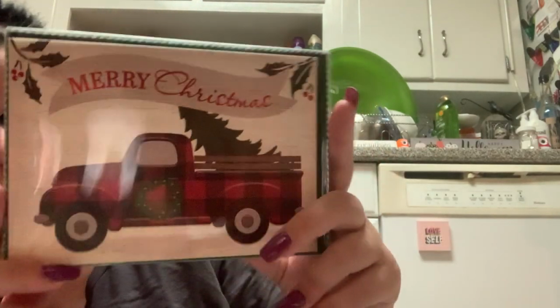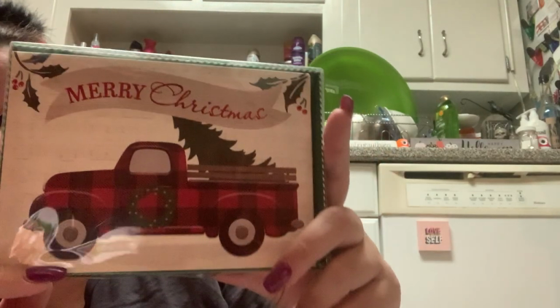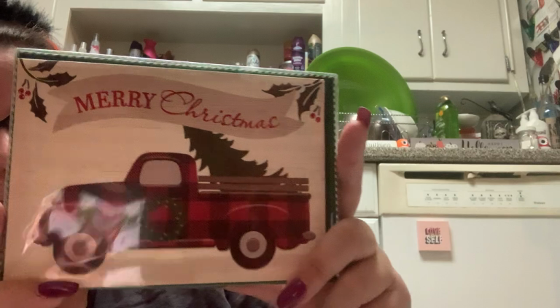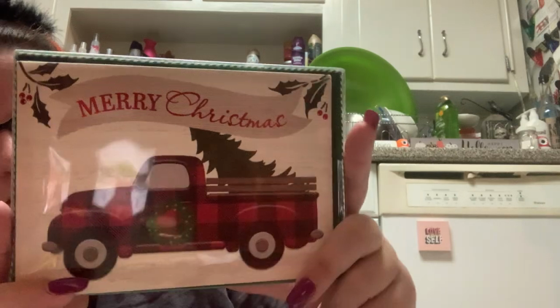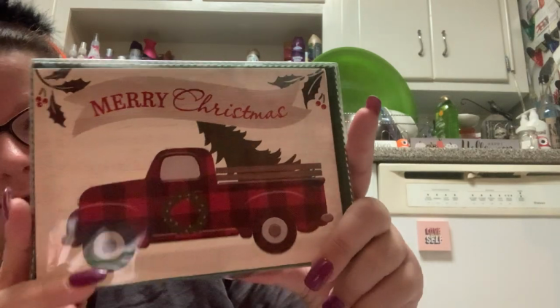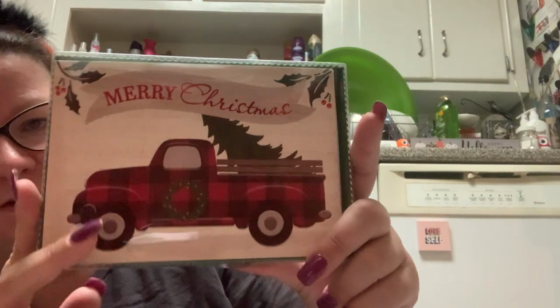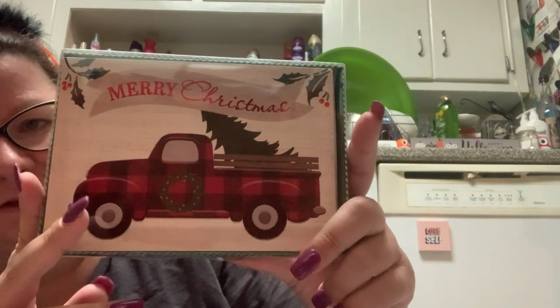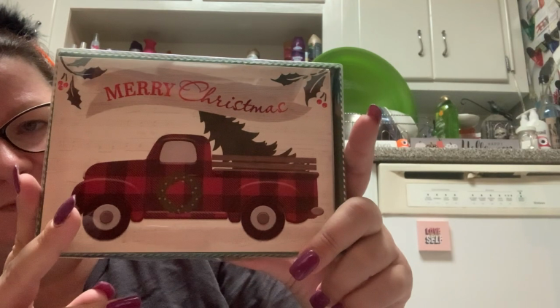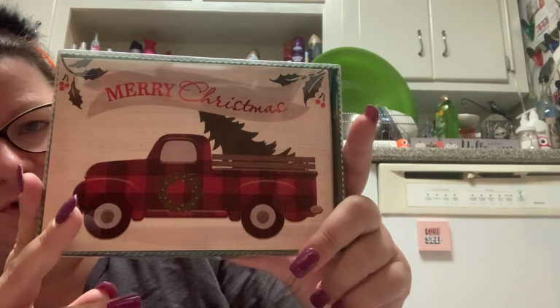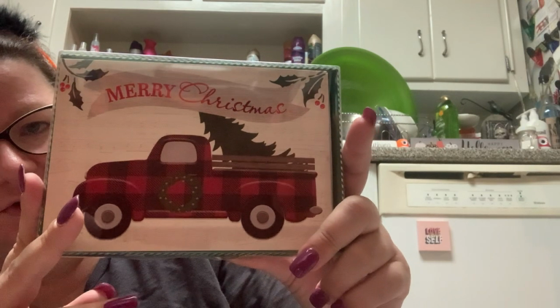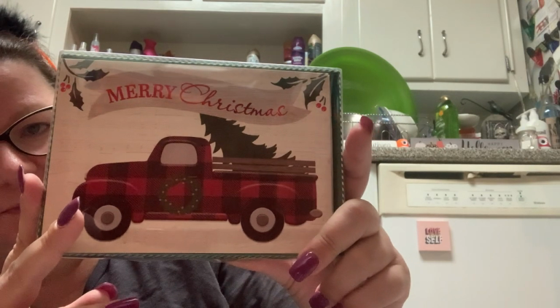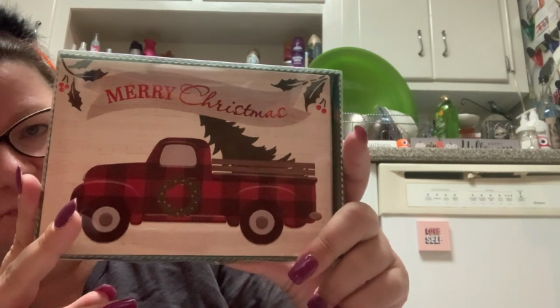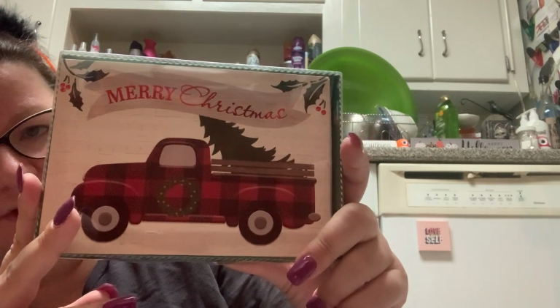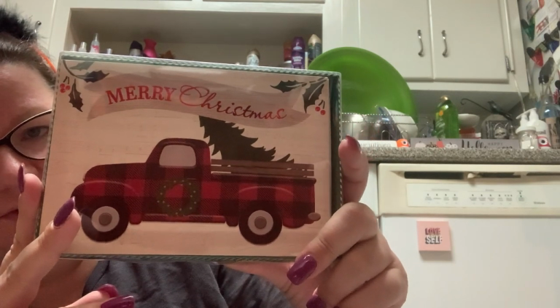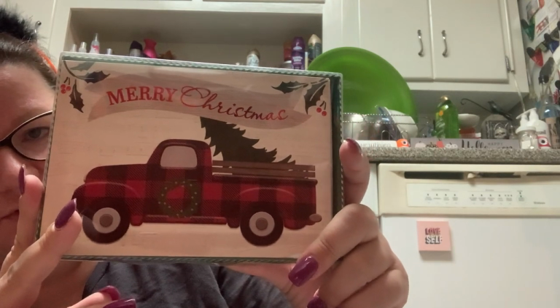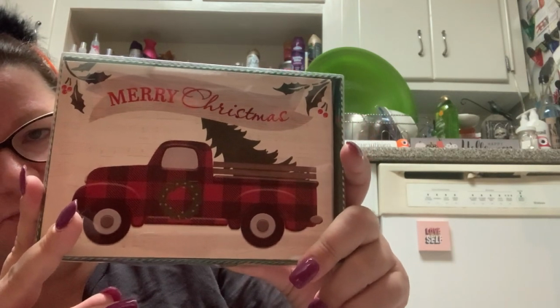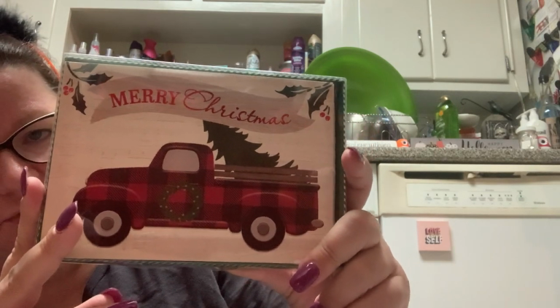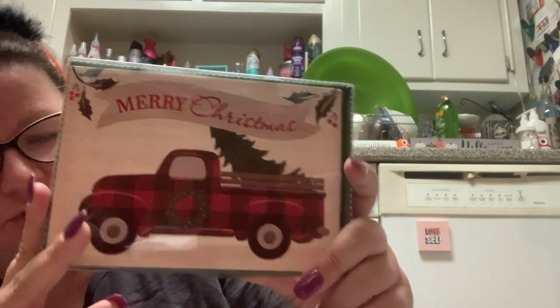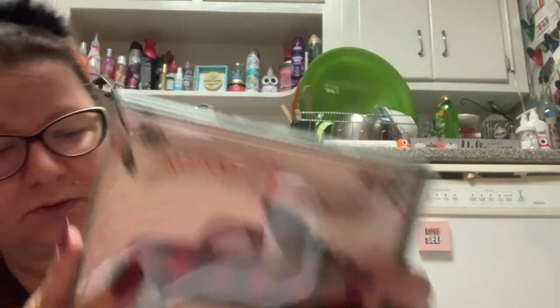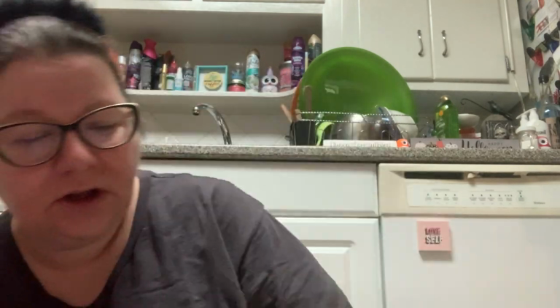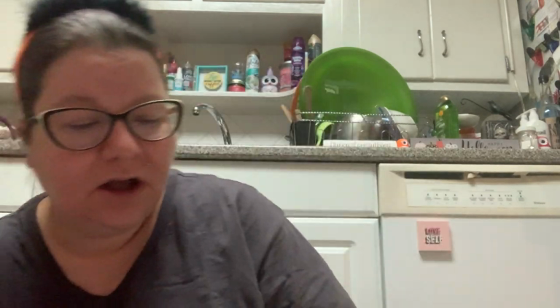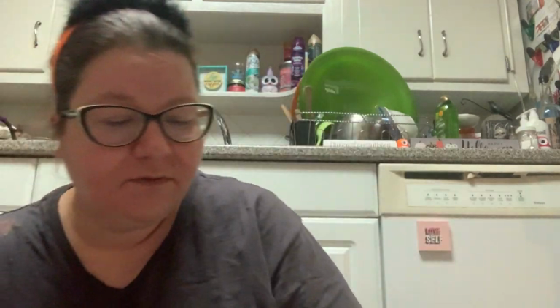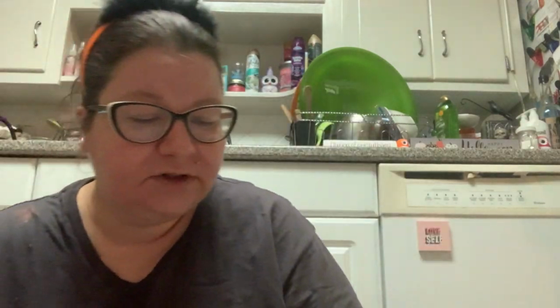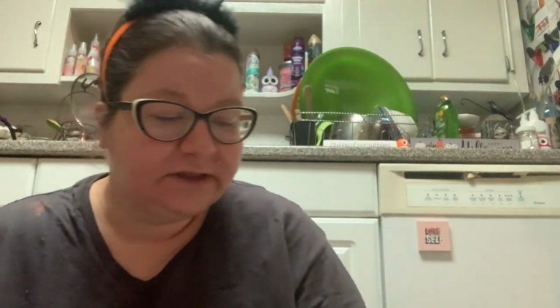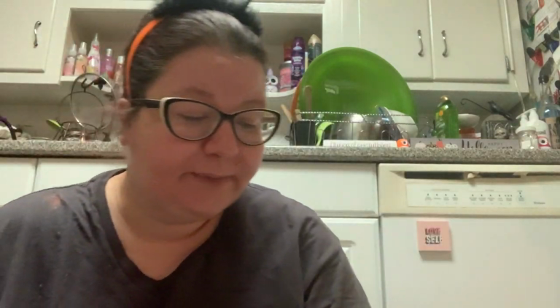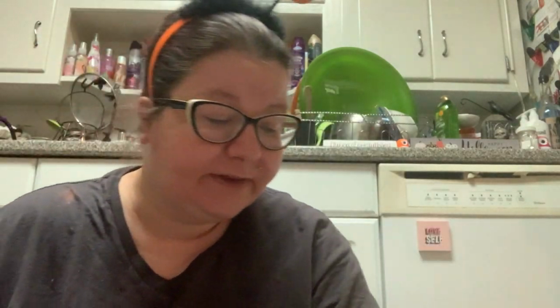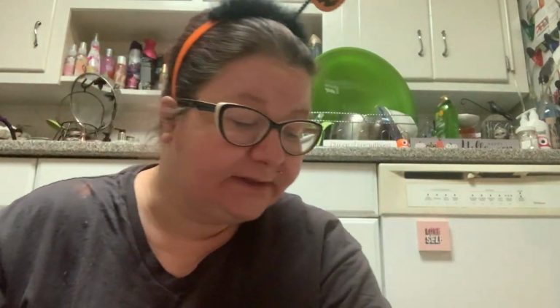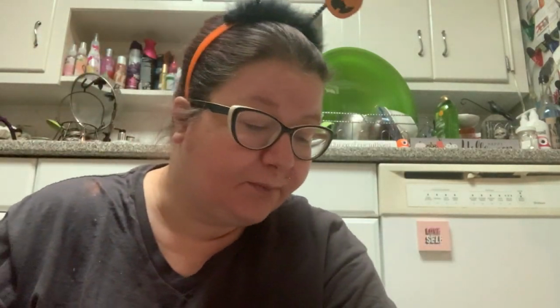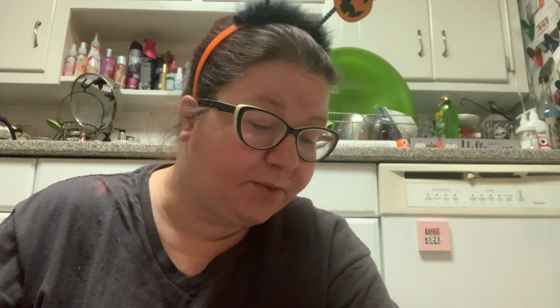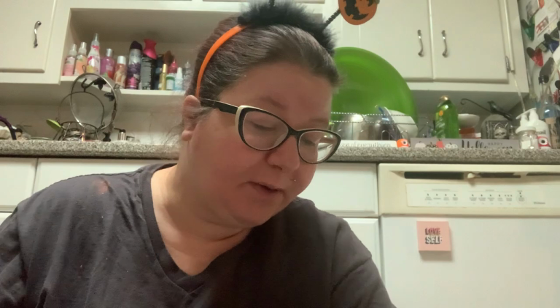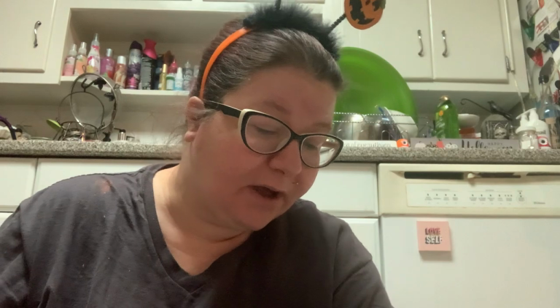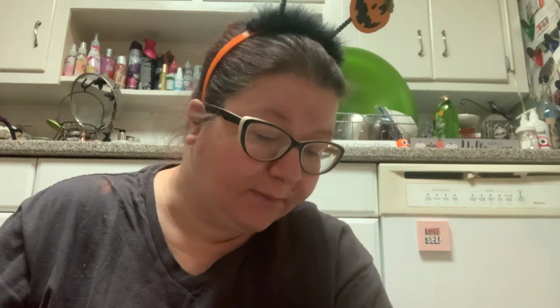So this is the Merry Christmas one. I thought this was cute. Of course, I'll split these up with my mom.